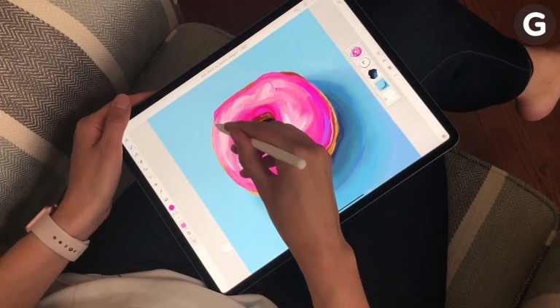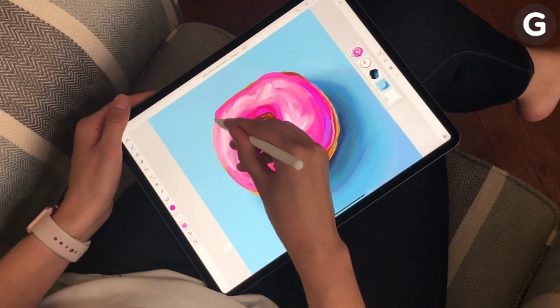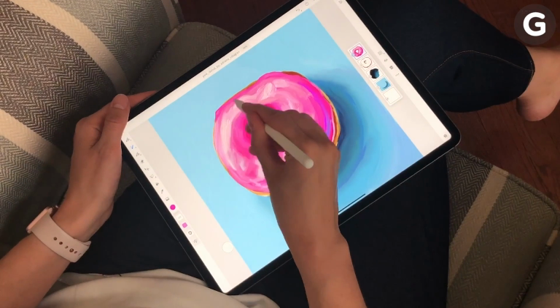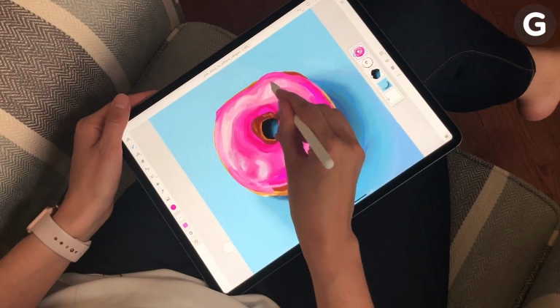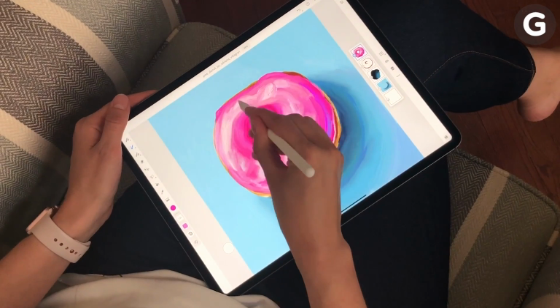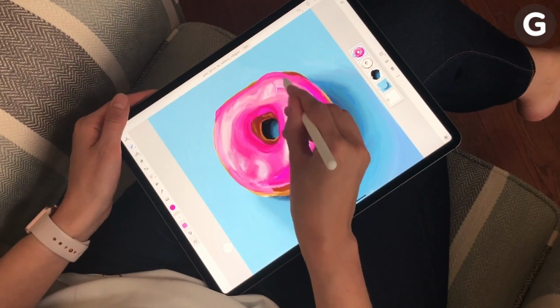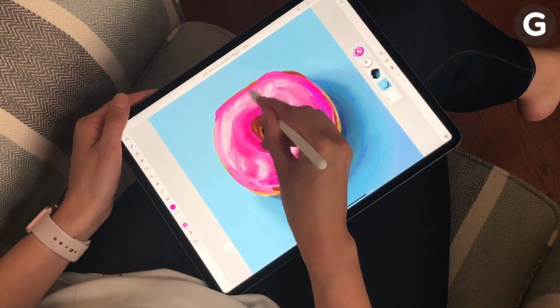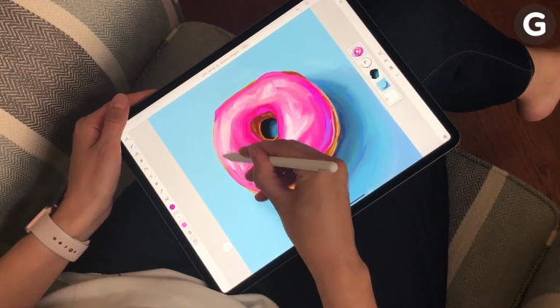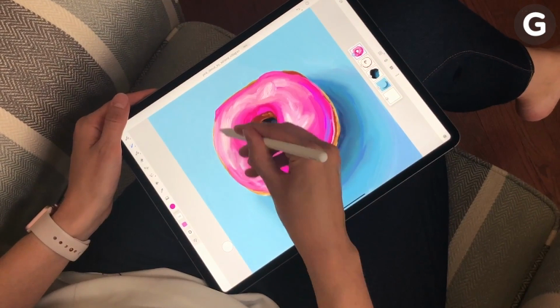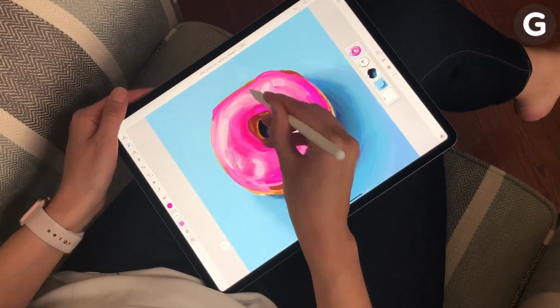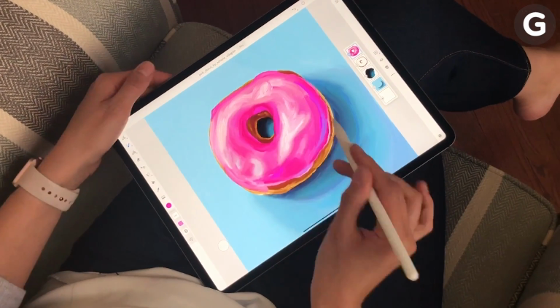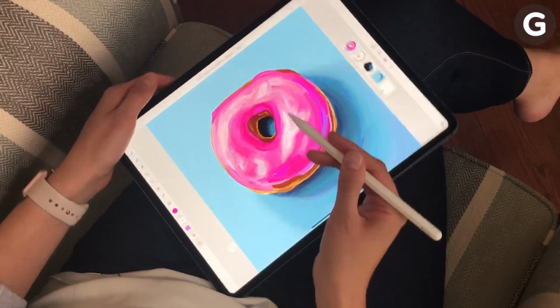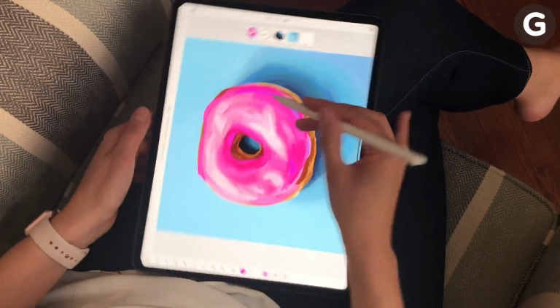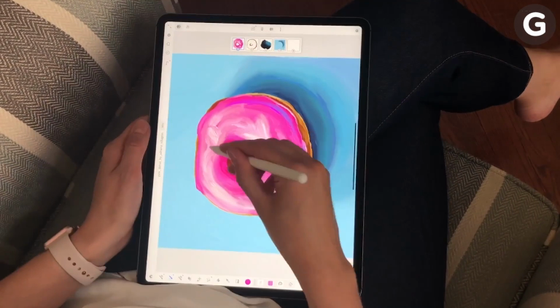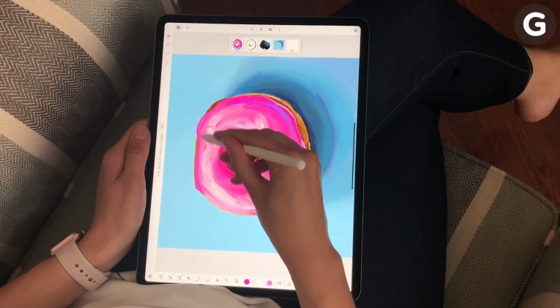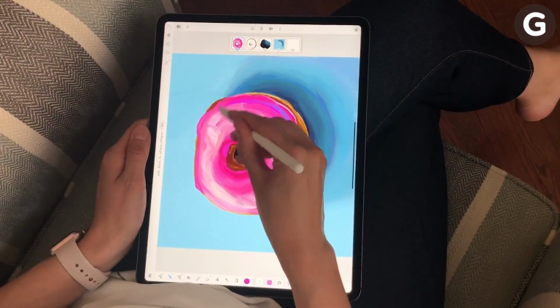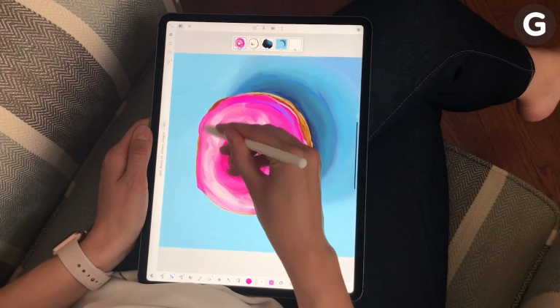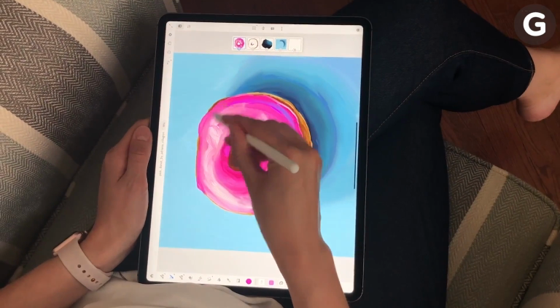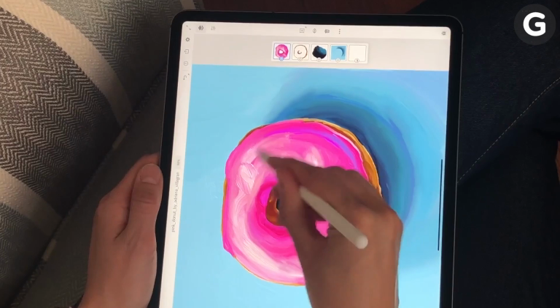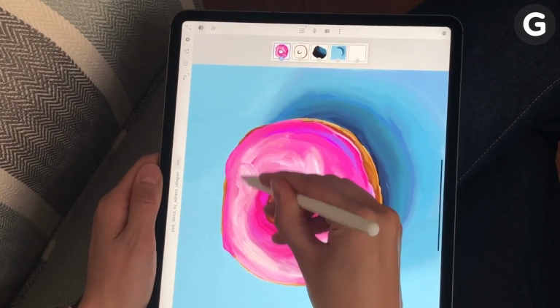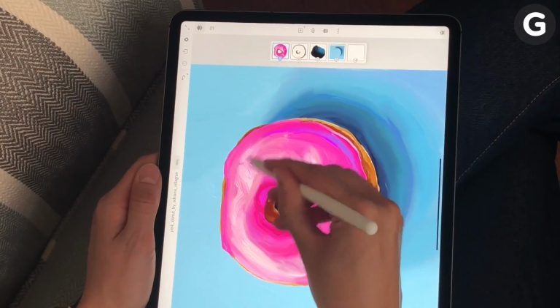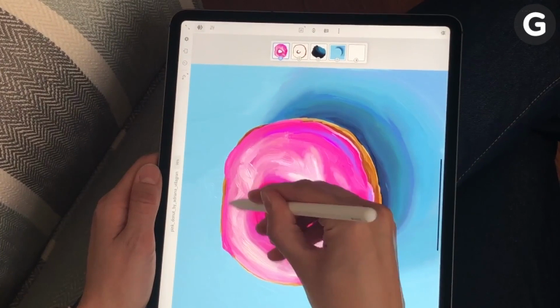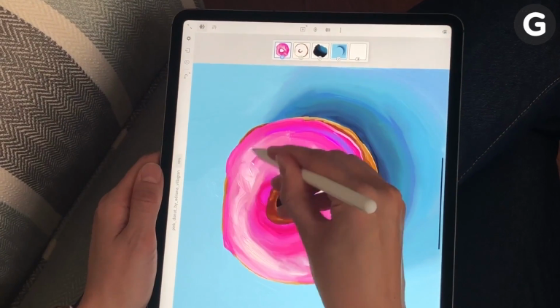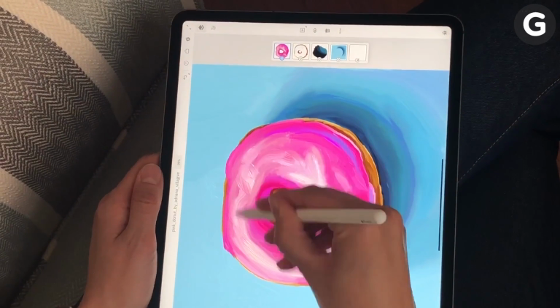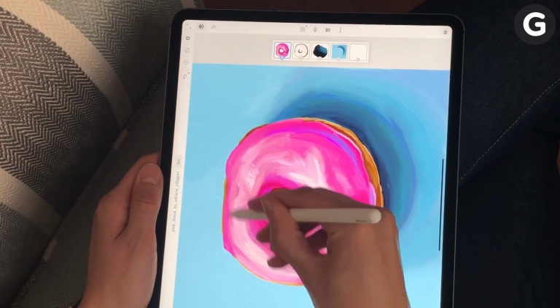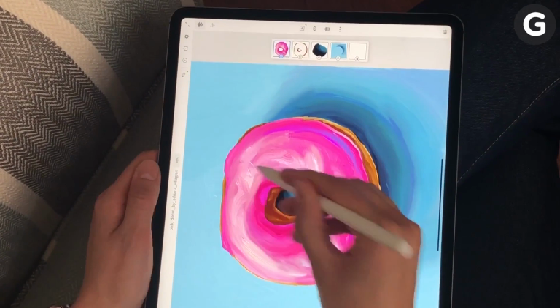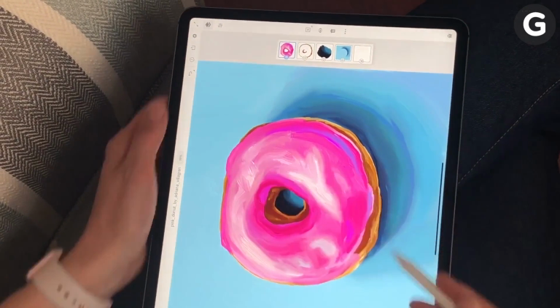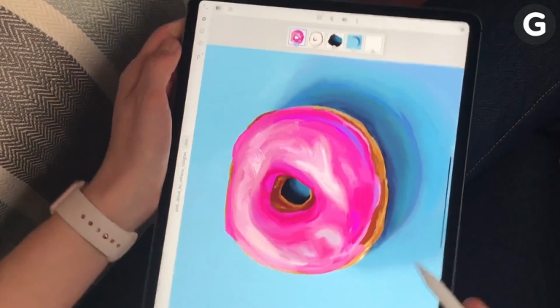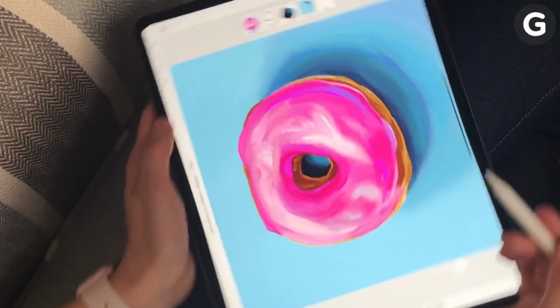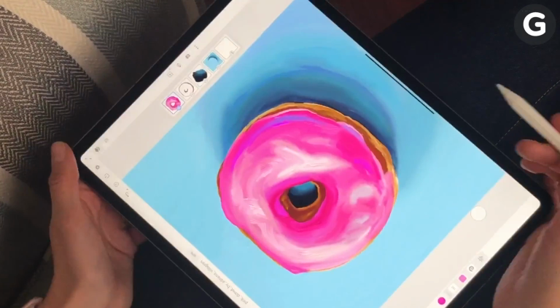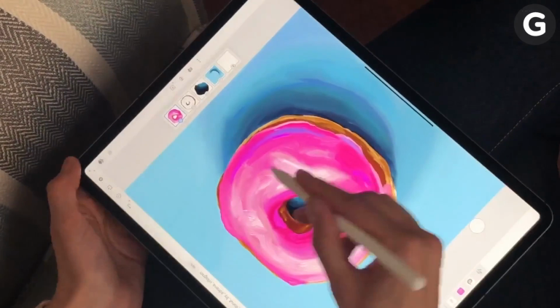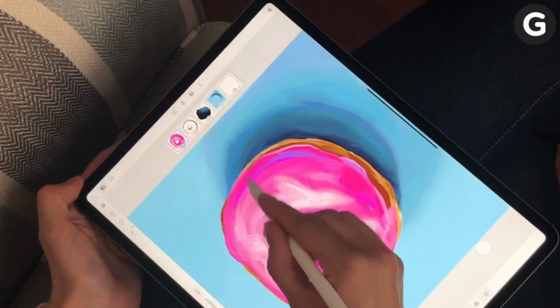But being able to hold, reposition, and even spin the iPad around while drawing is a big improvement over an immovable desktop screen.